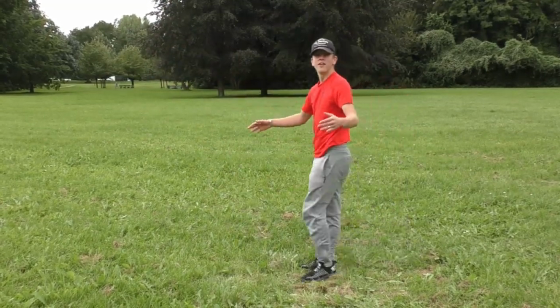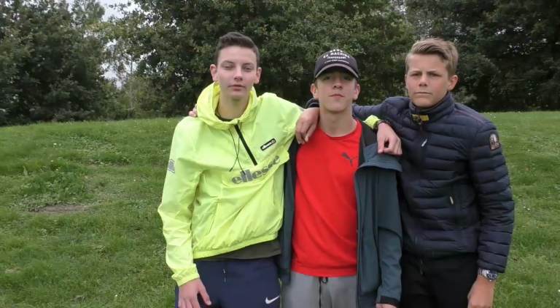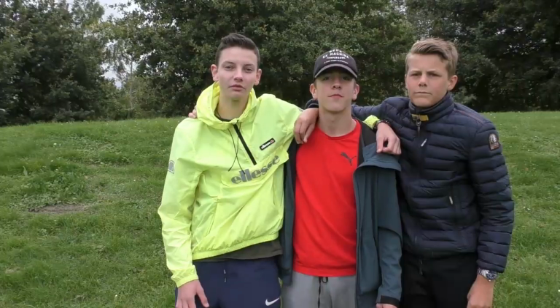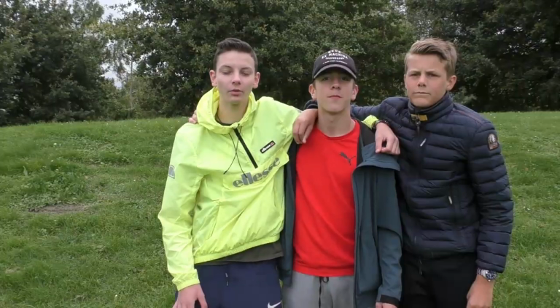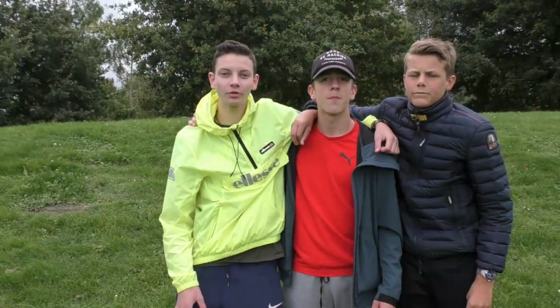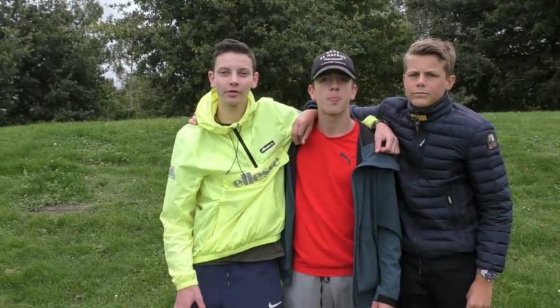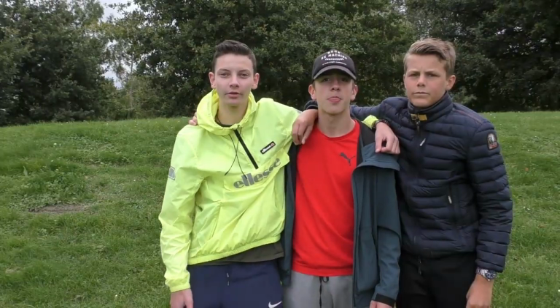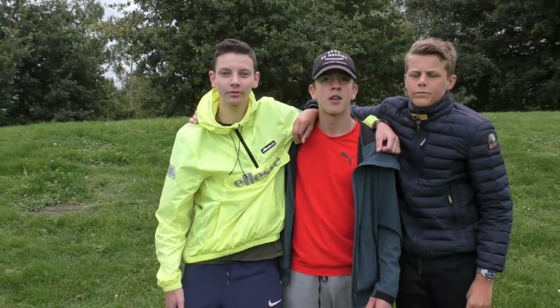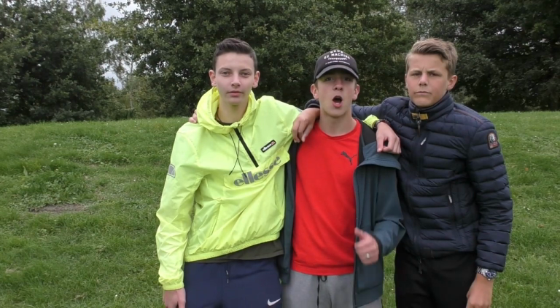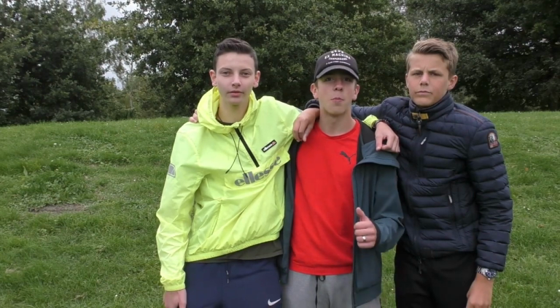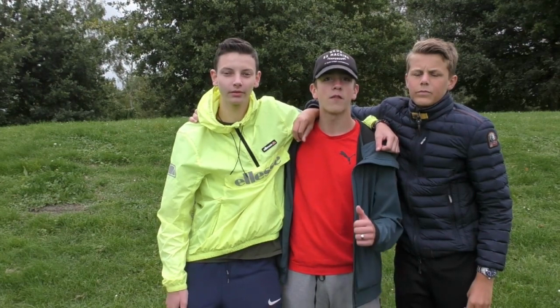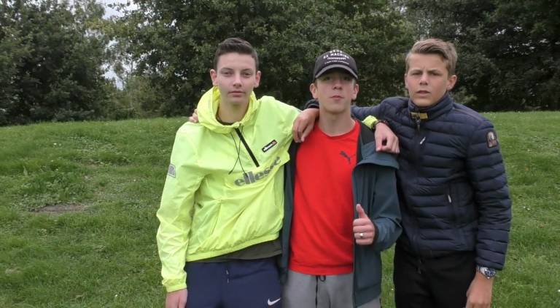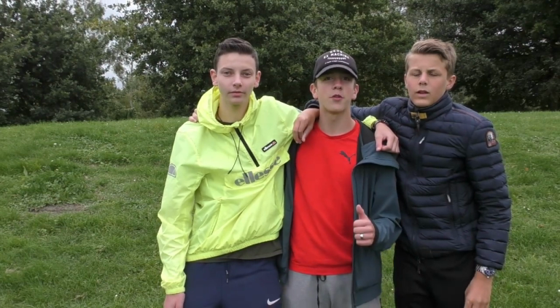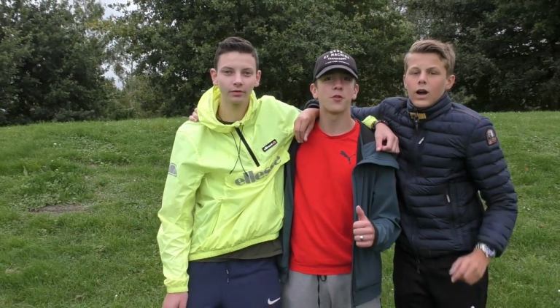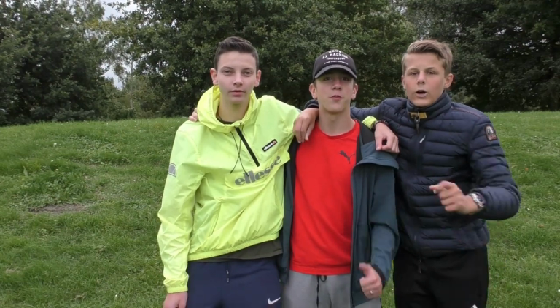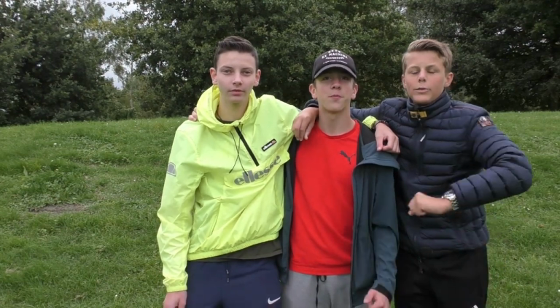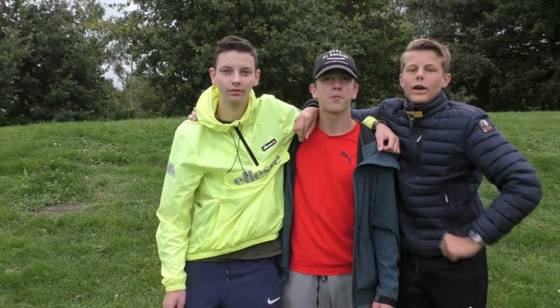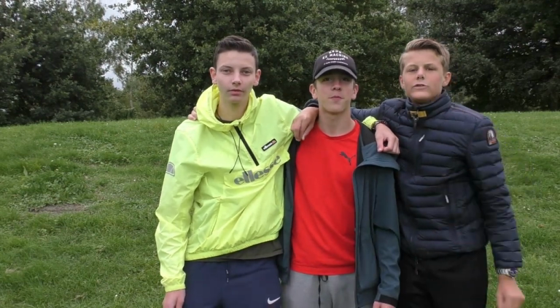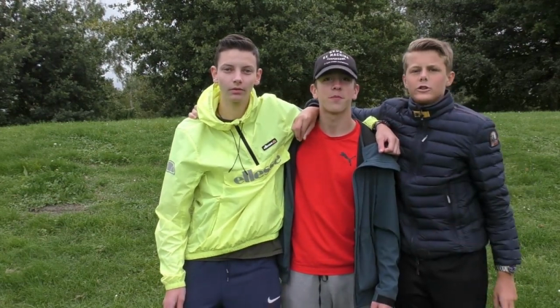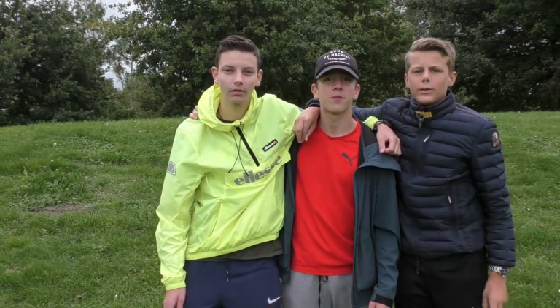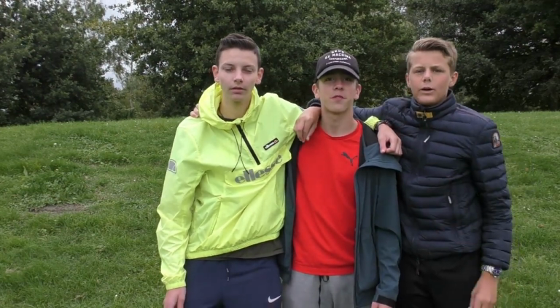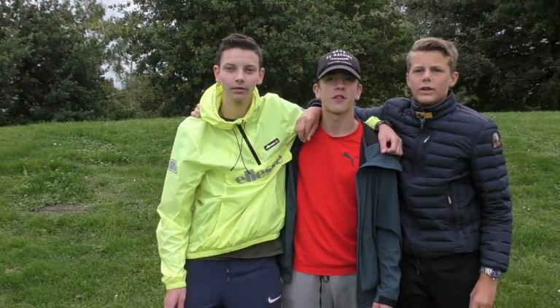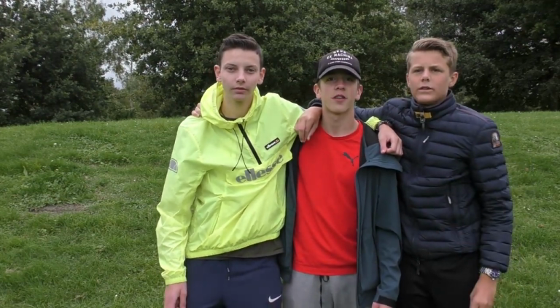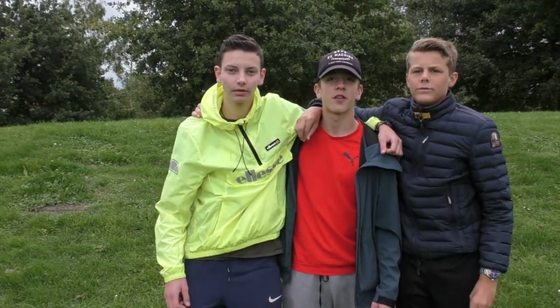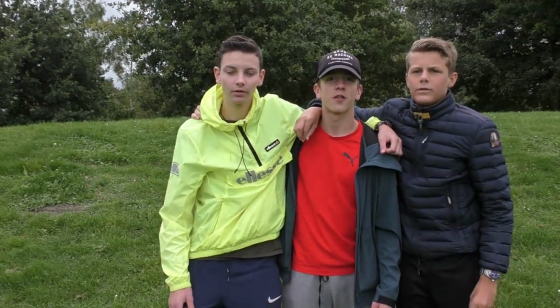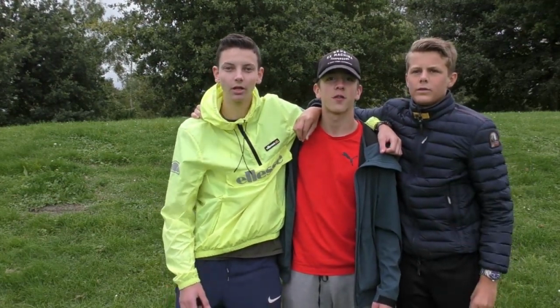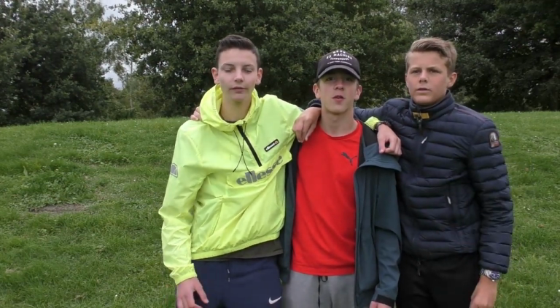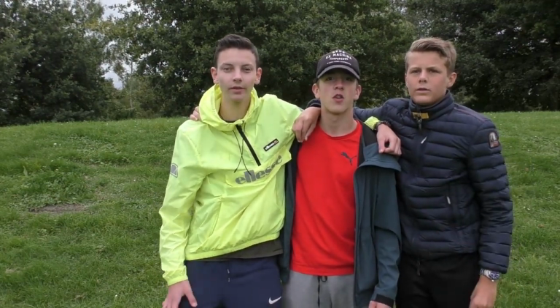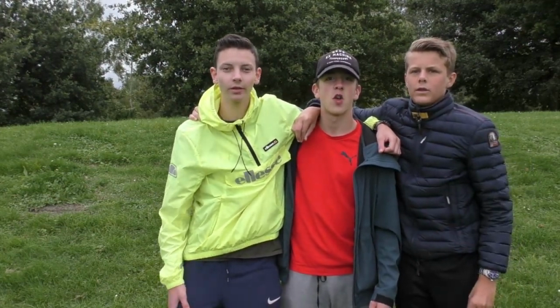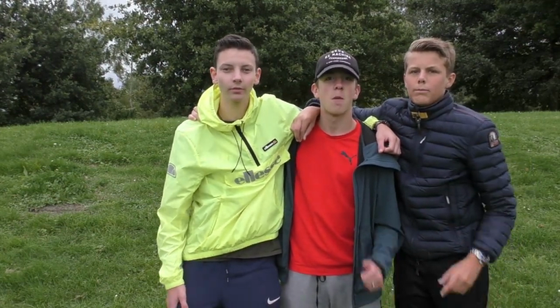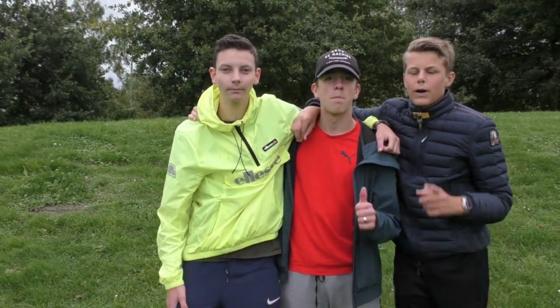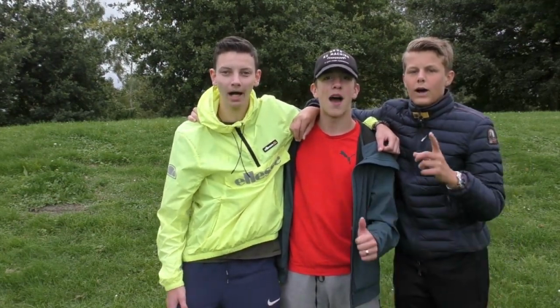This was our backflip tutorial, I hope you guys learned a lot about it. This was our video, bye!